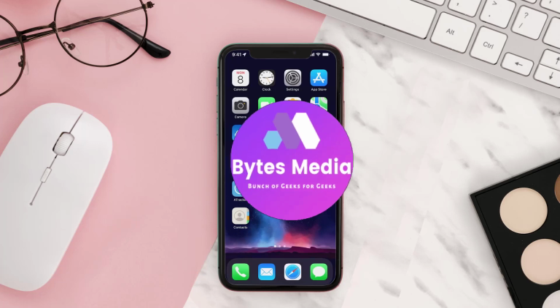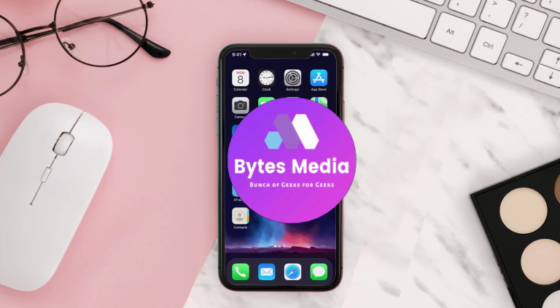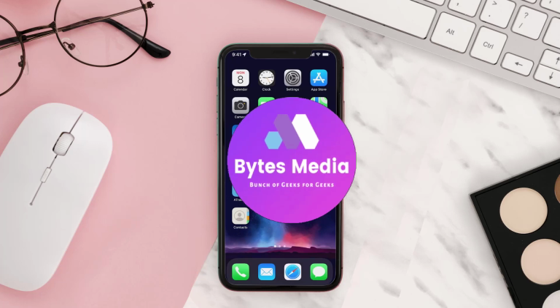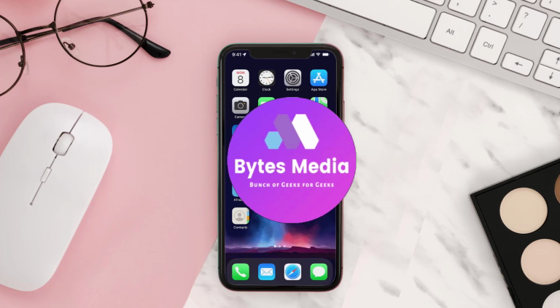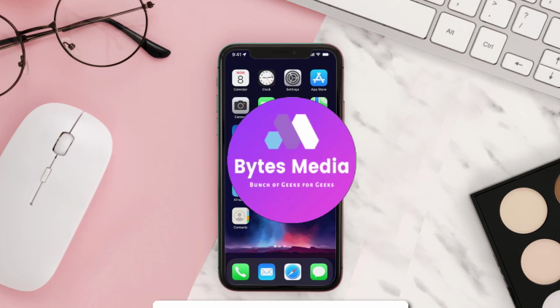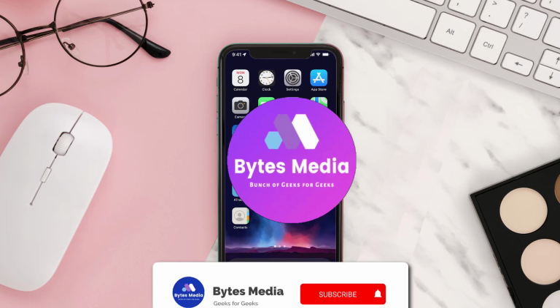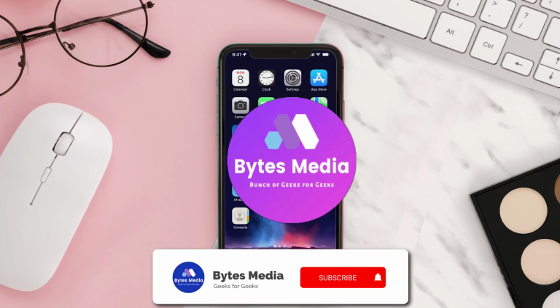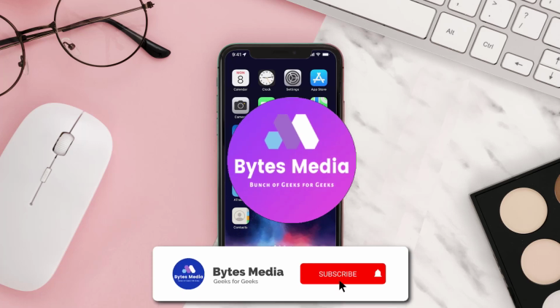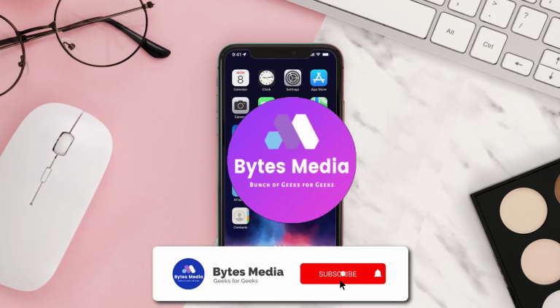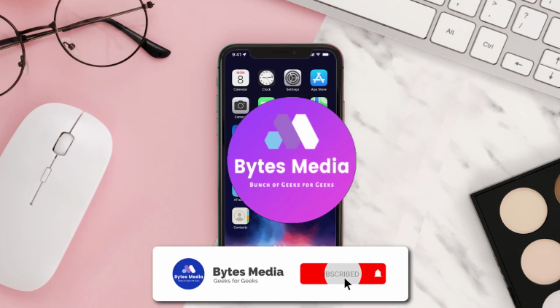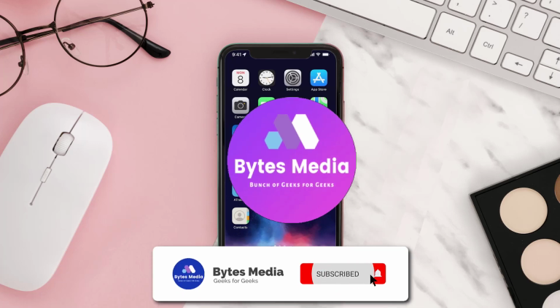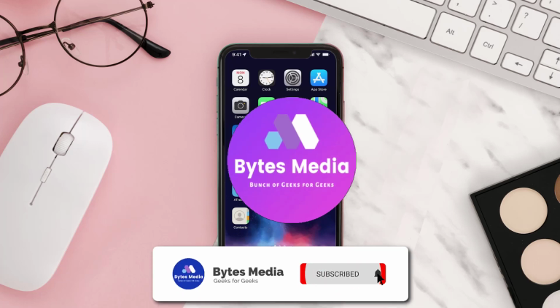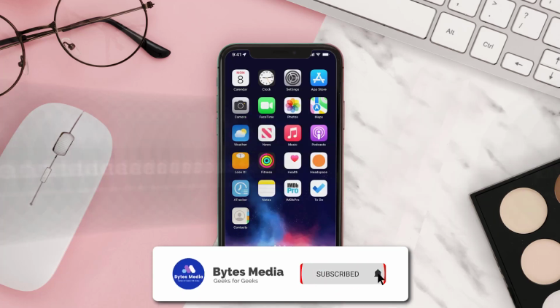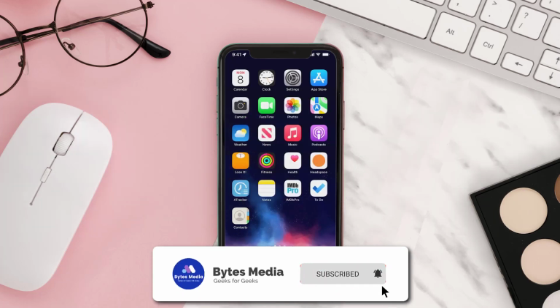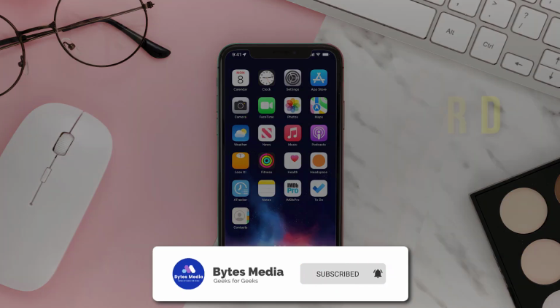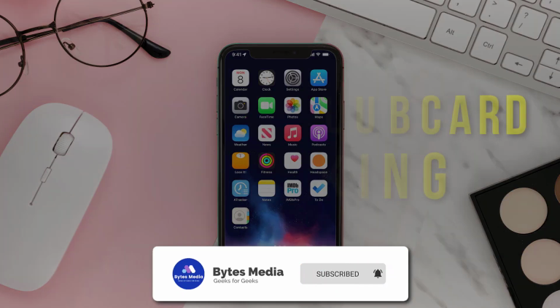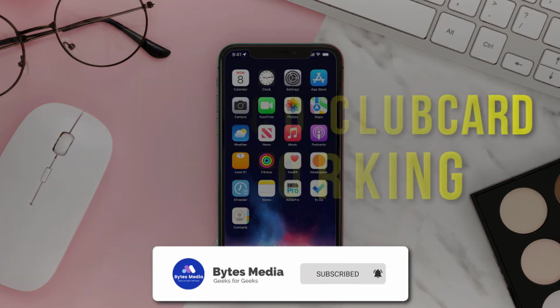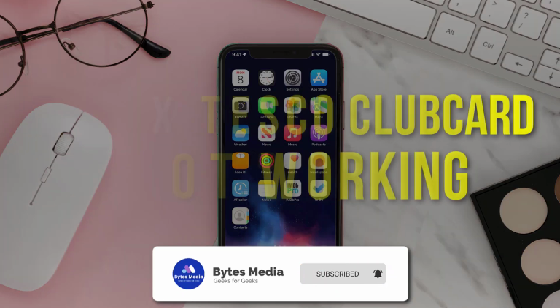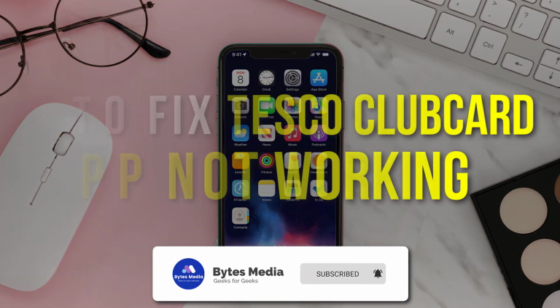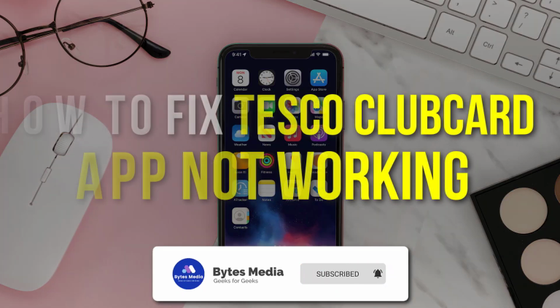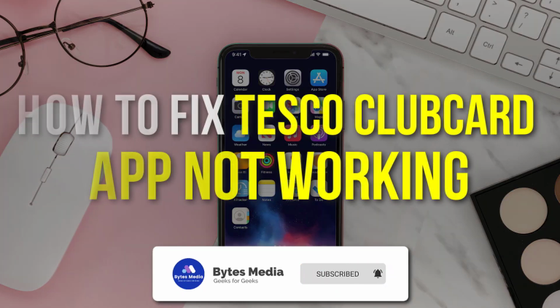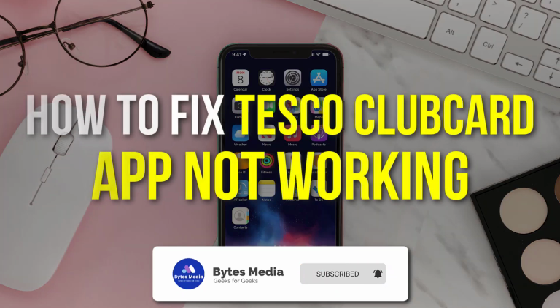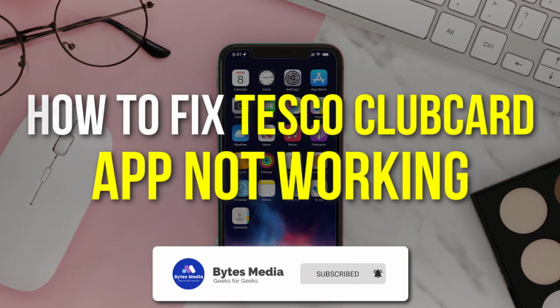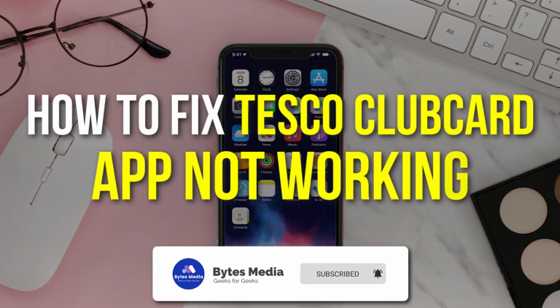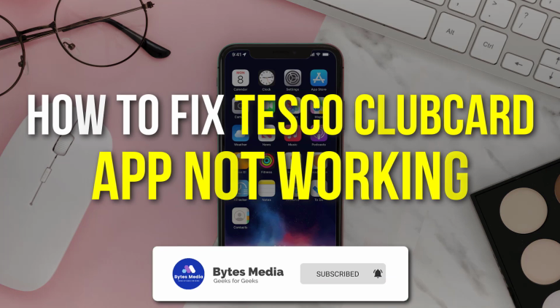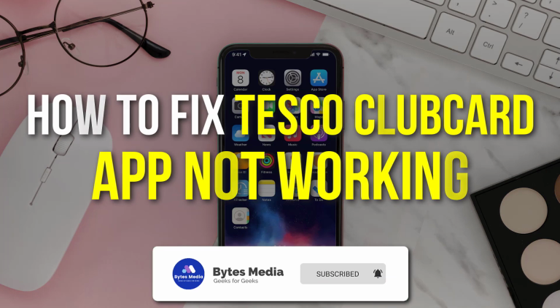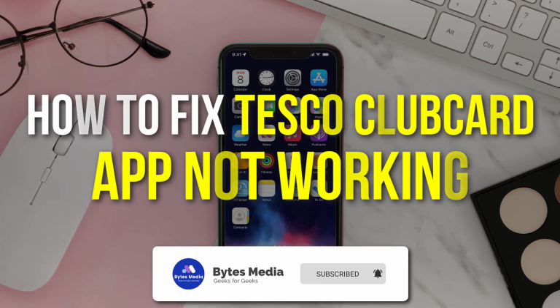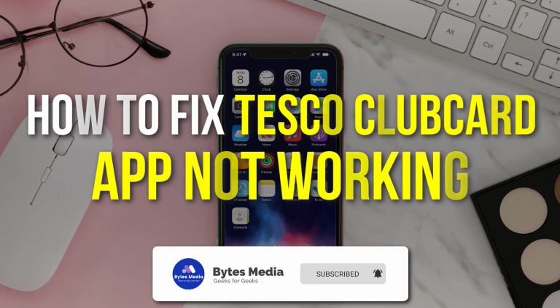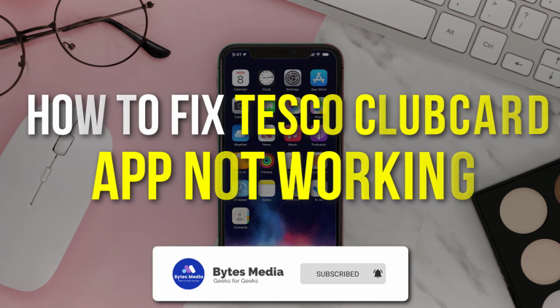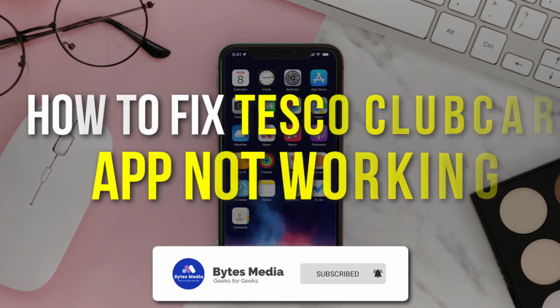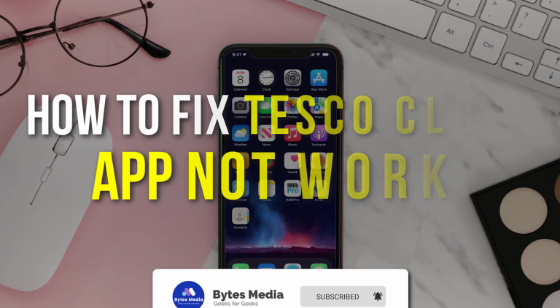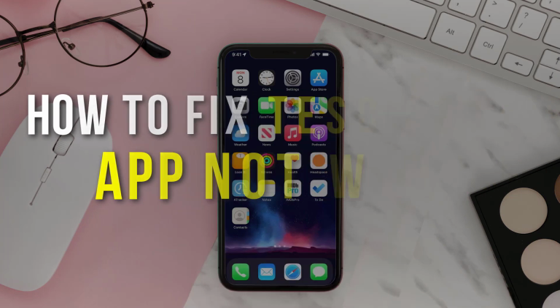Hey guys, I'm Anna and today I'm going to show you how to fix the Tesco Club Card mobile app not working.